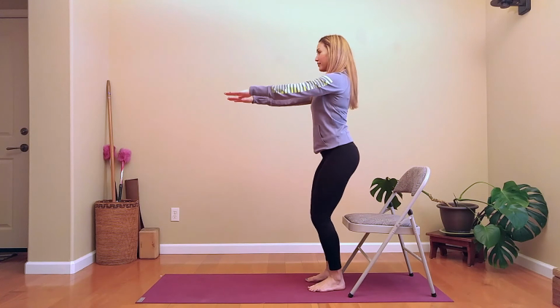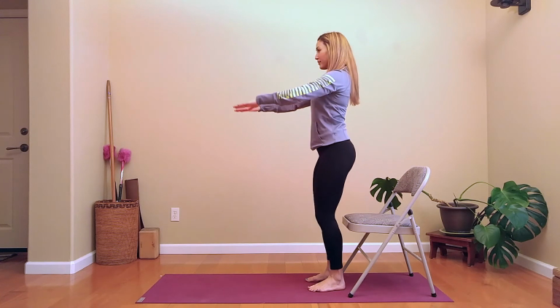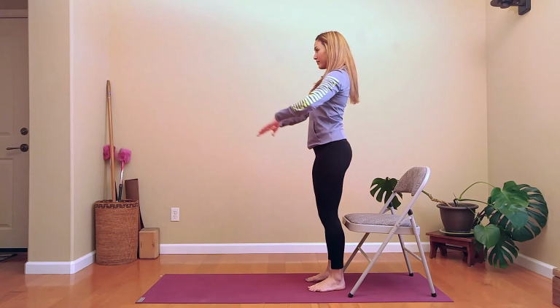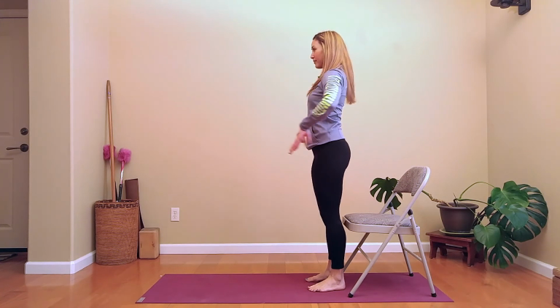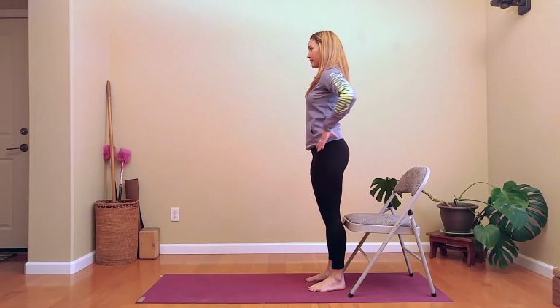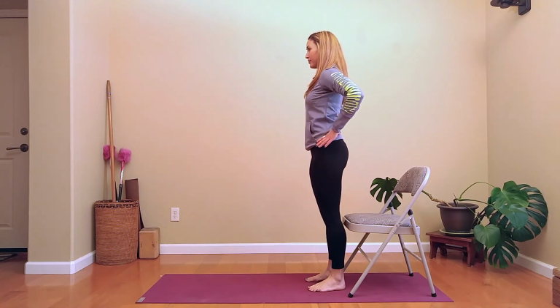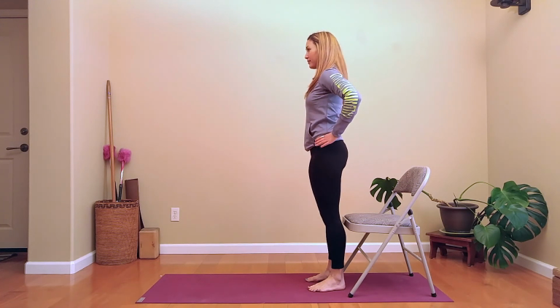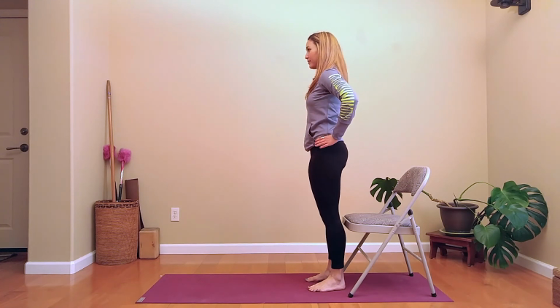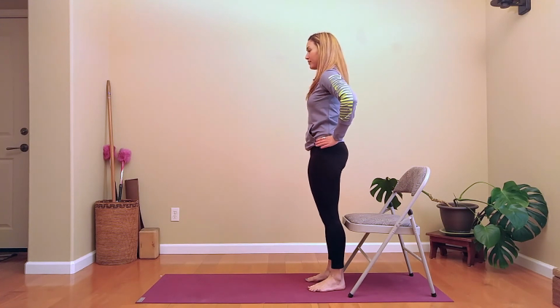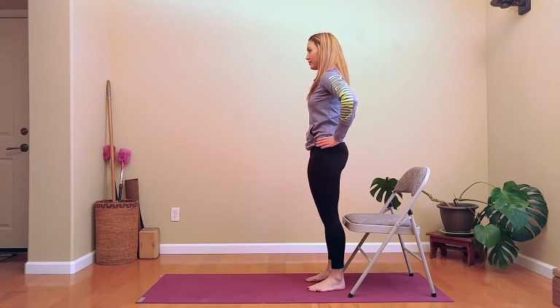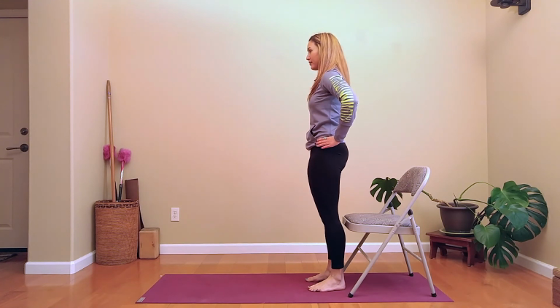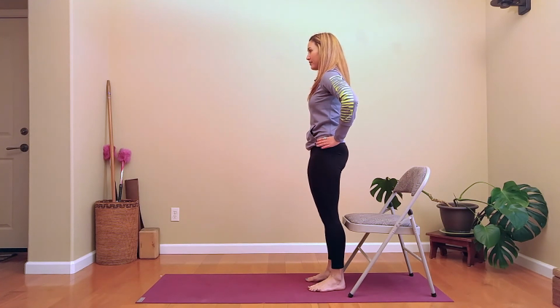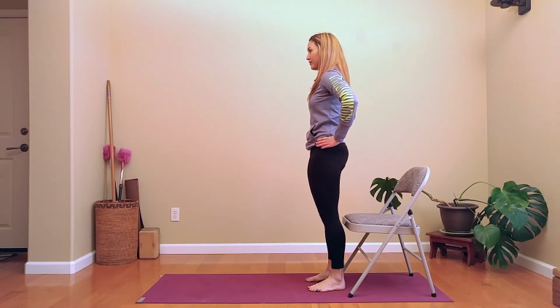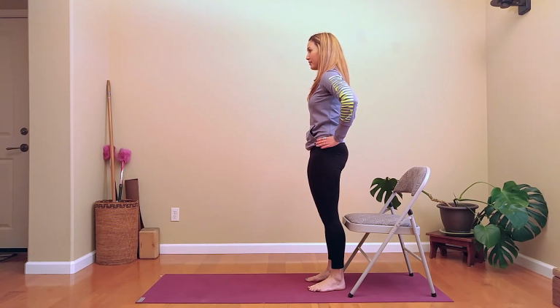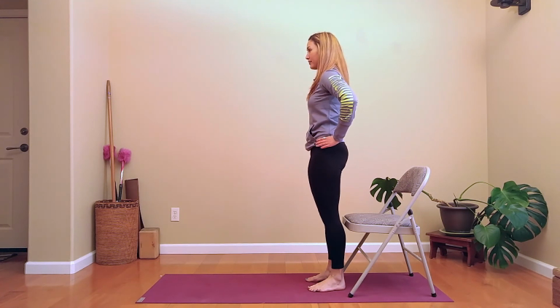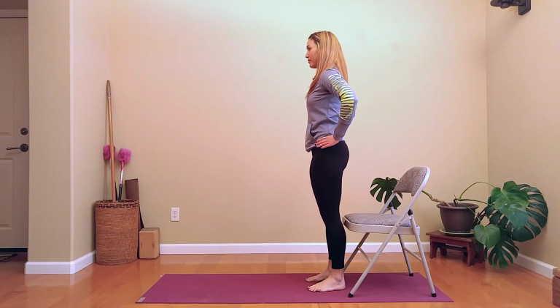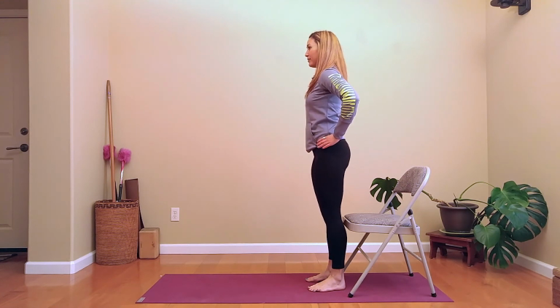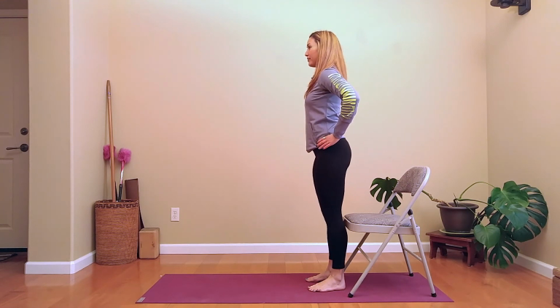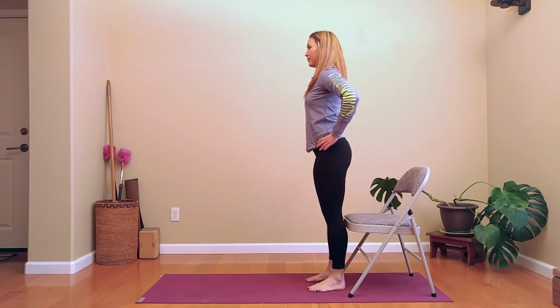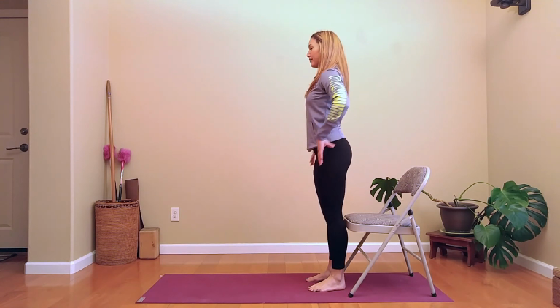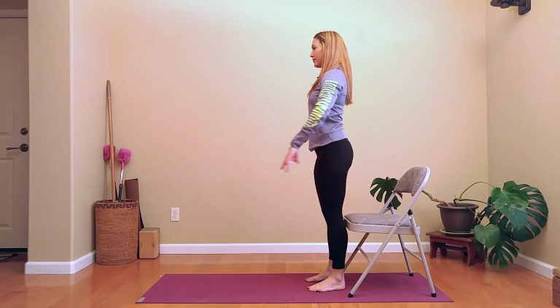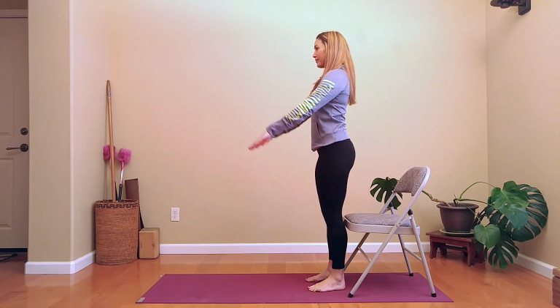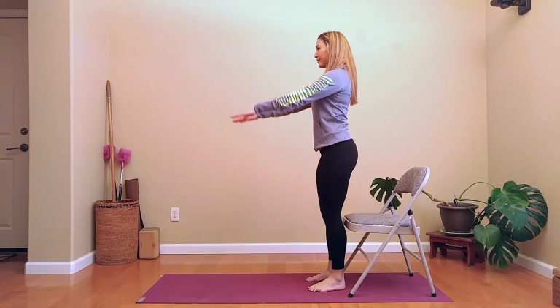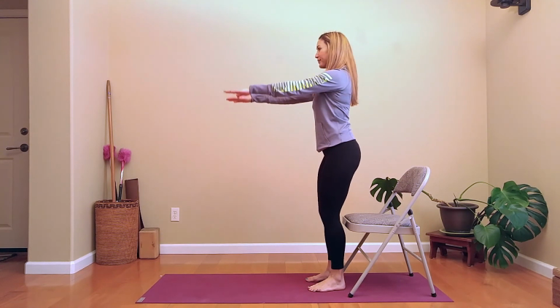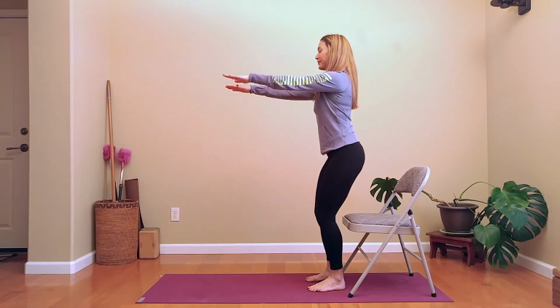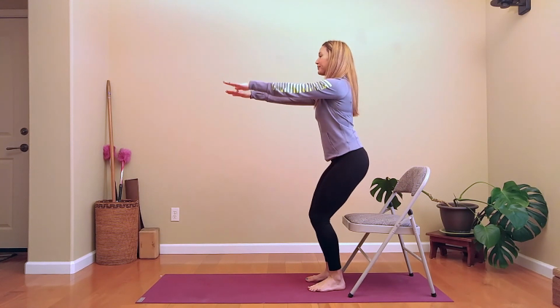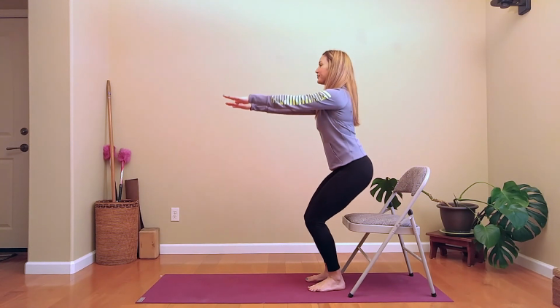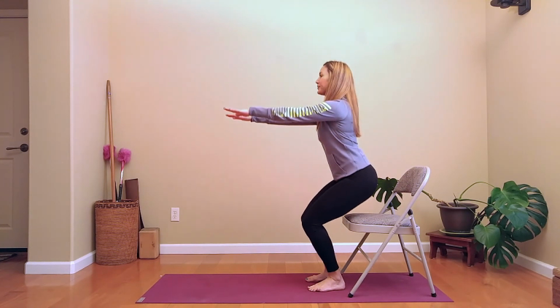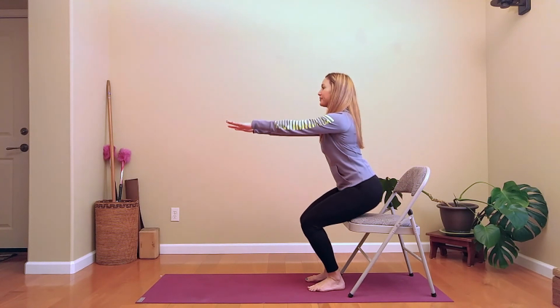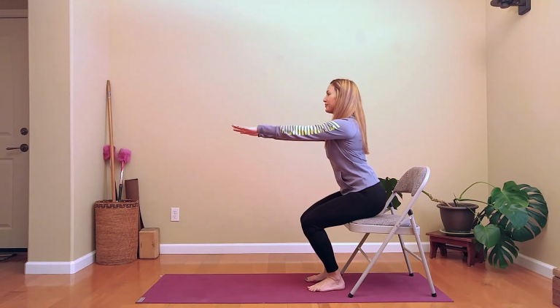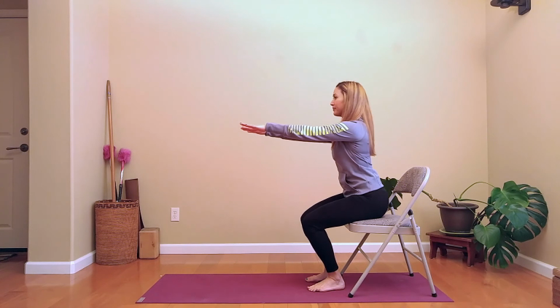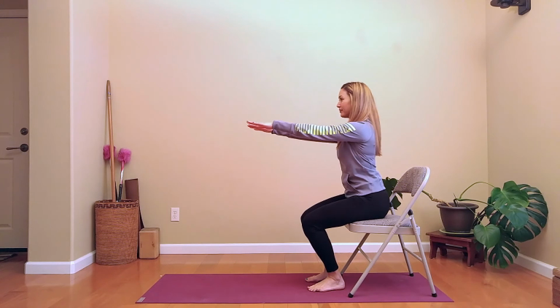Once you're finished with your repetitions, just hang out, rest and relax.